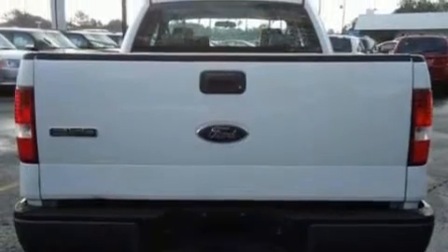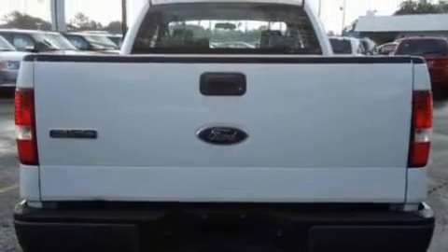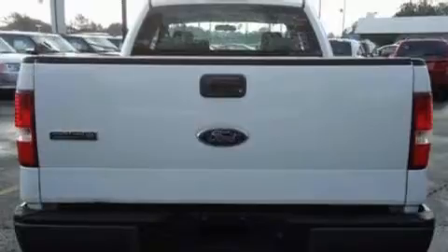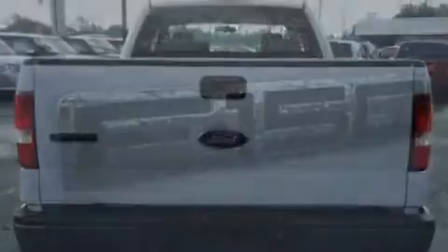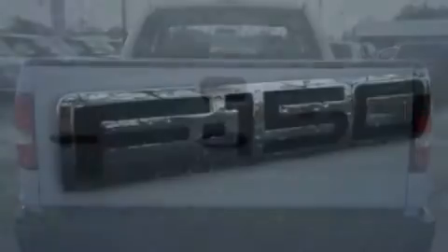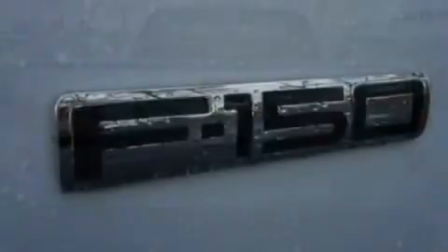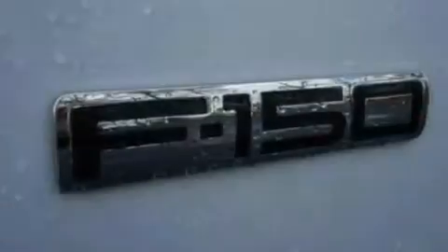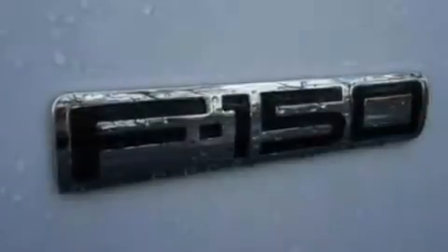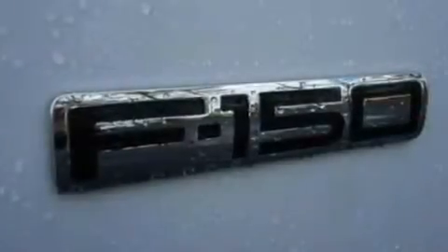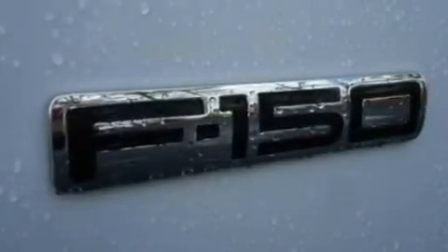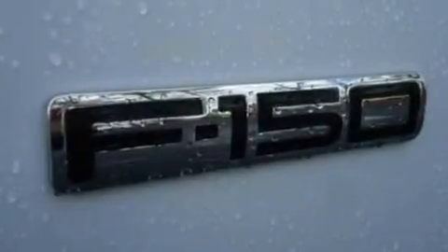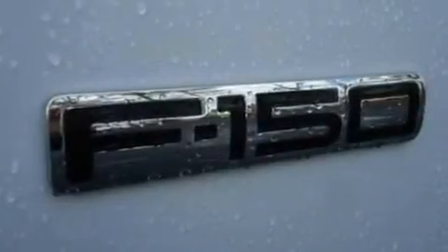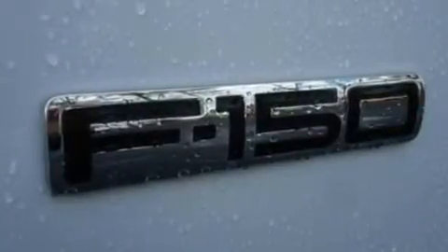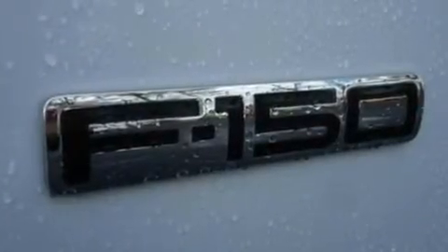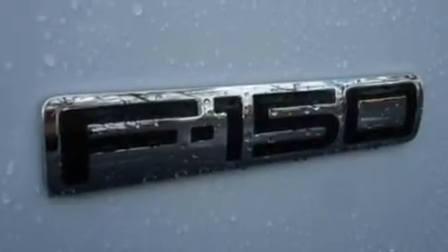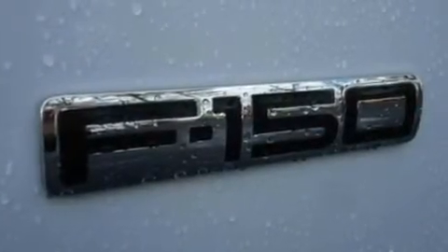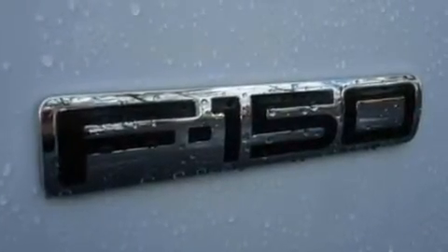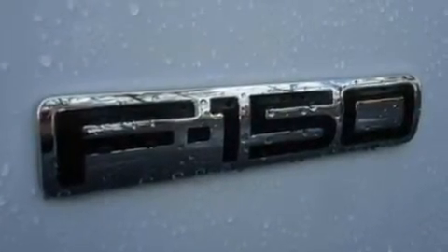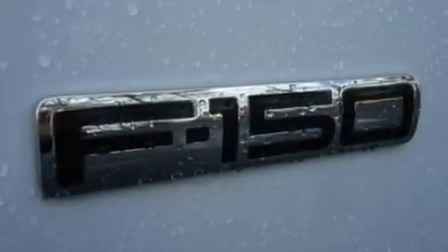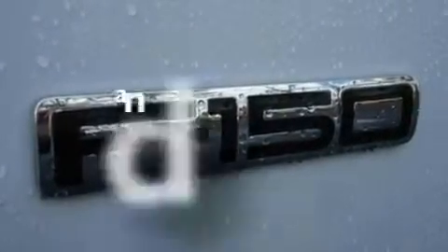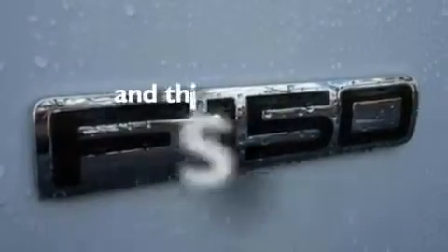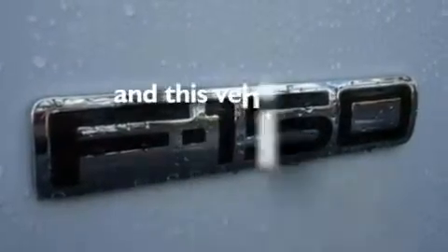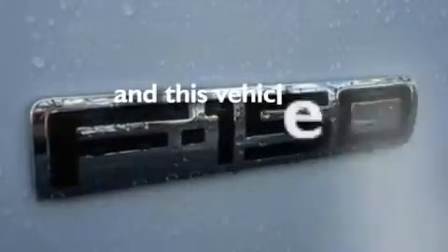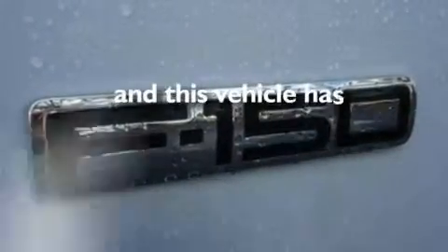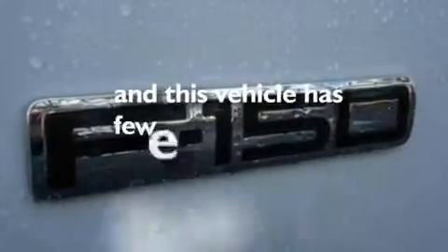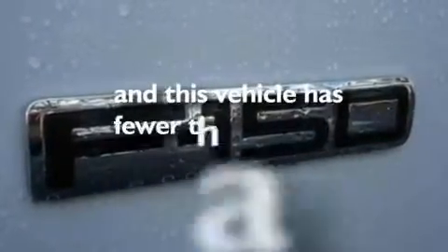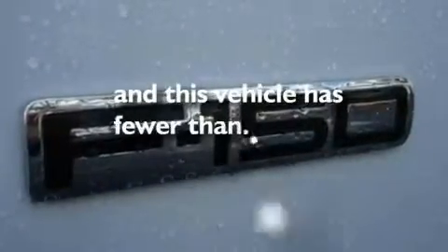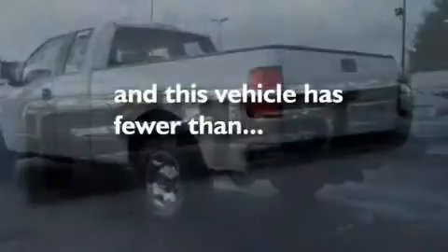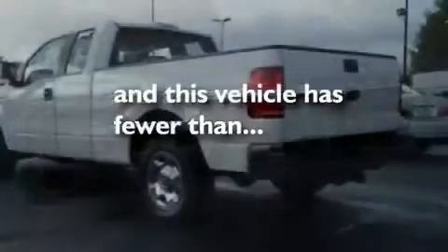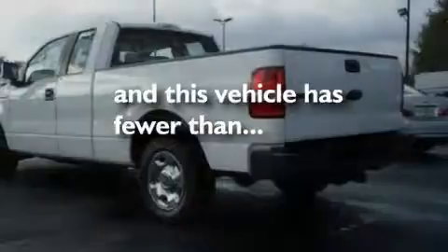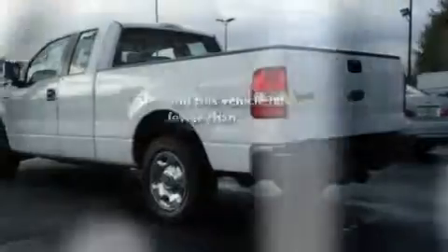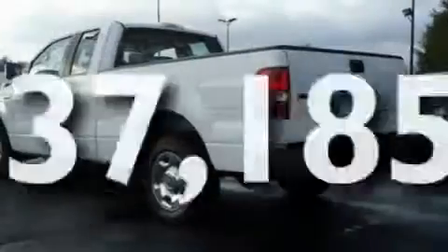Additional safety features include a passenger side airbag and door reinforcement beams. This vehicle has fewer than 38,000 miles on the odometer.